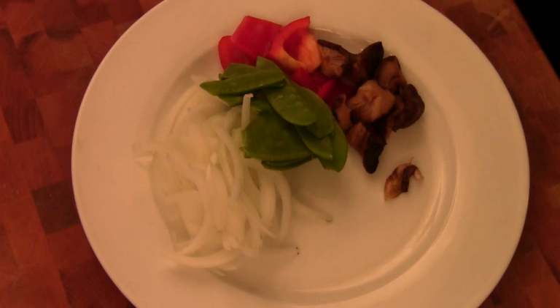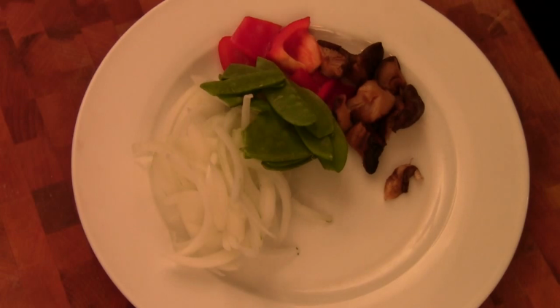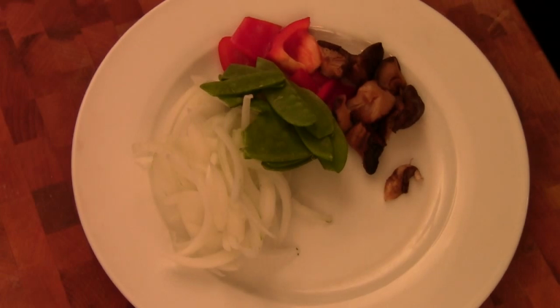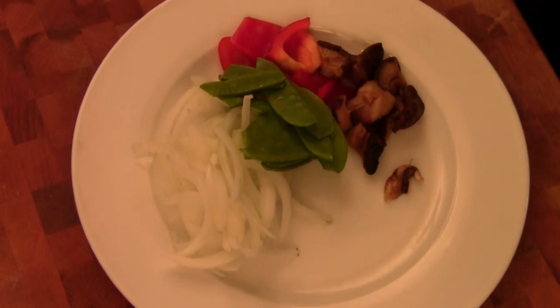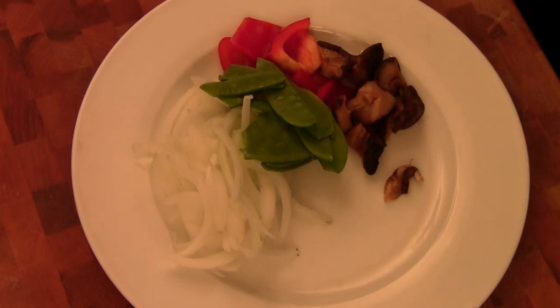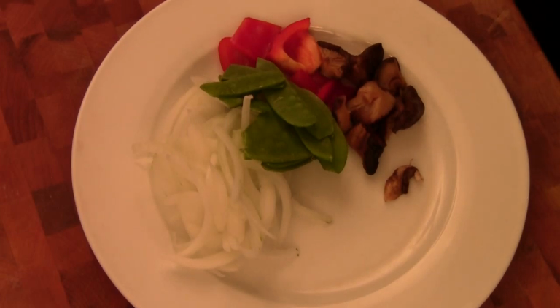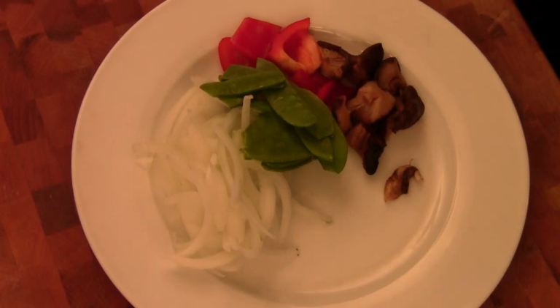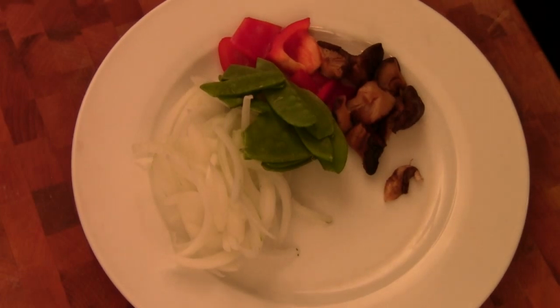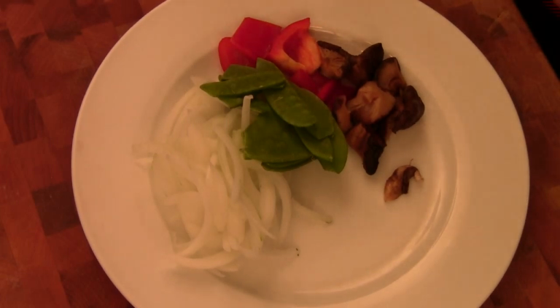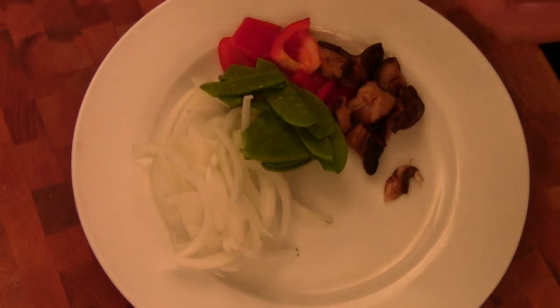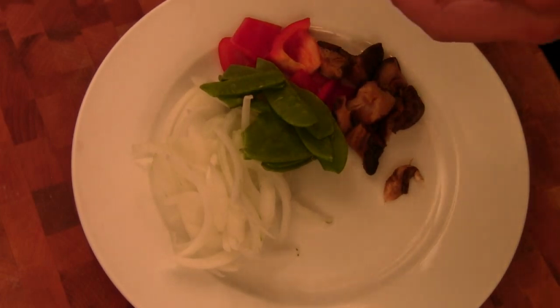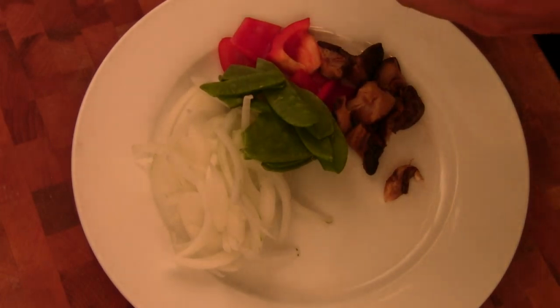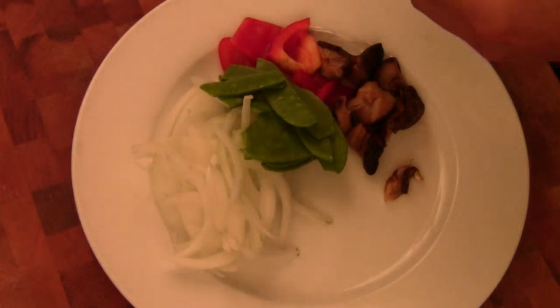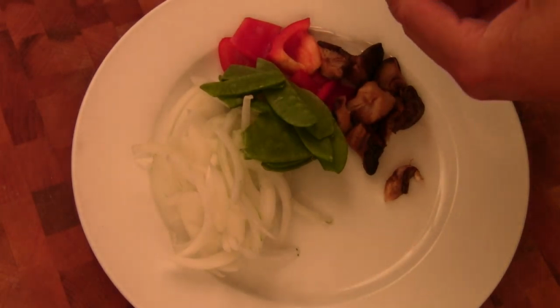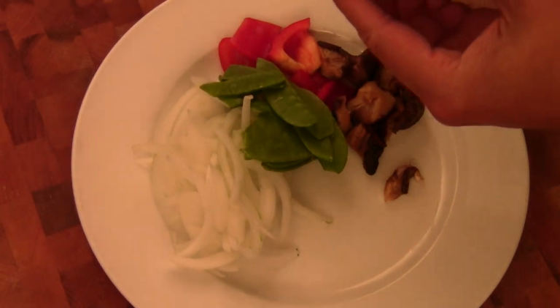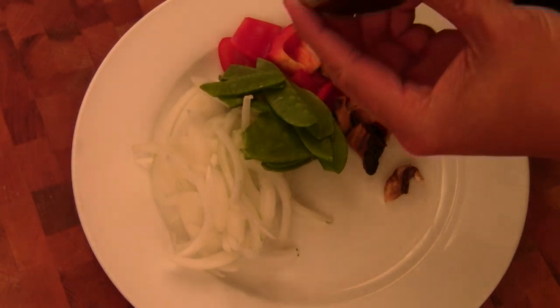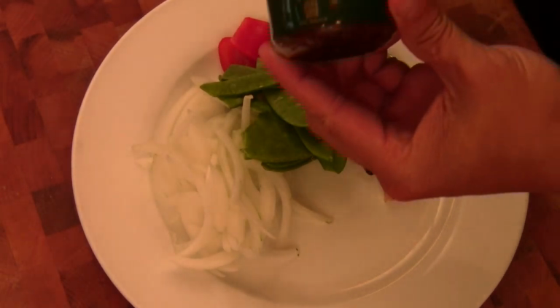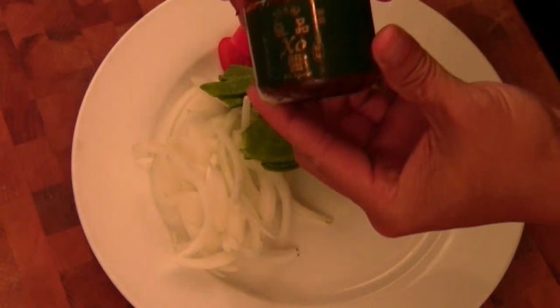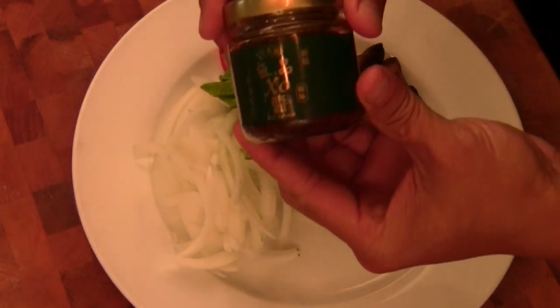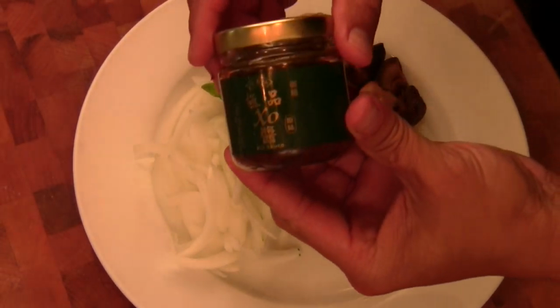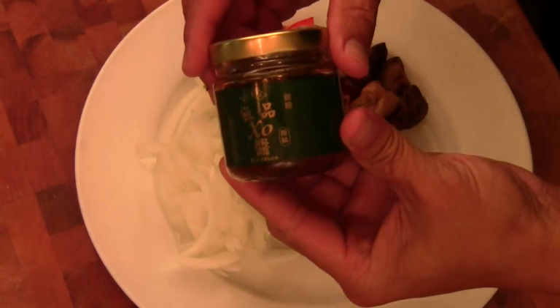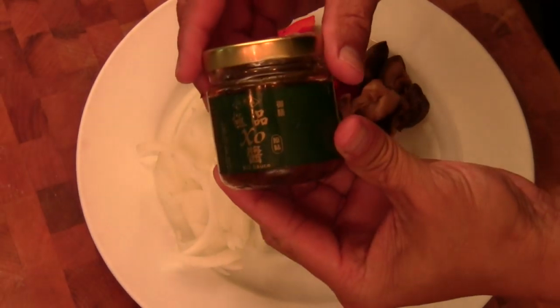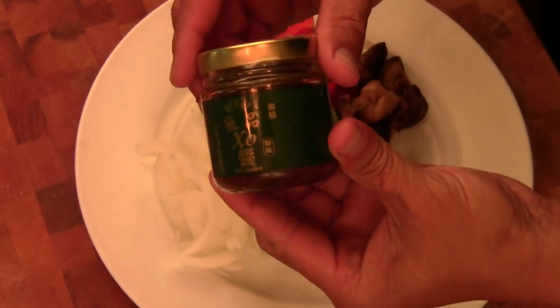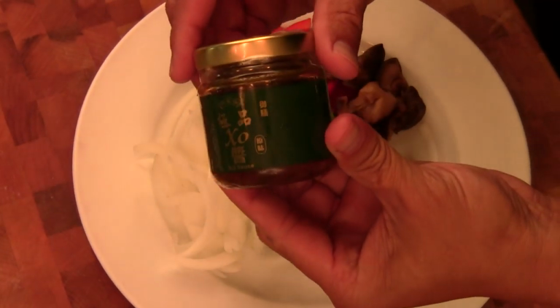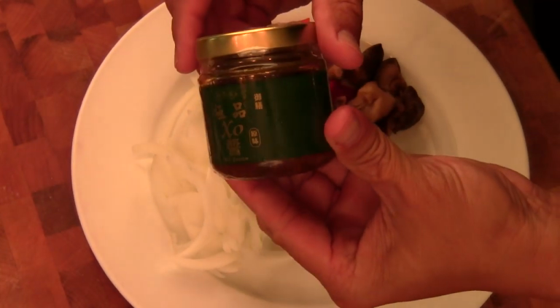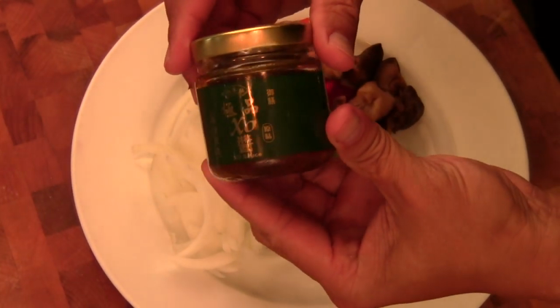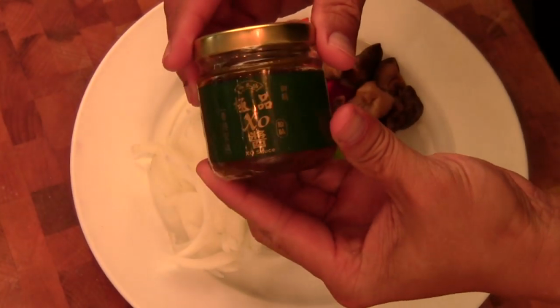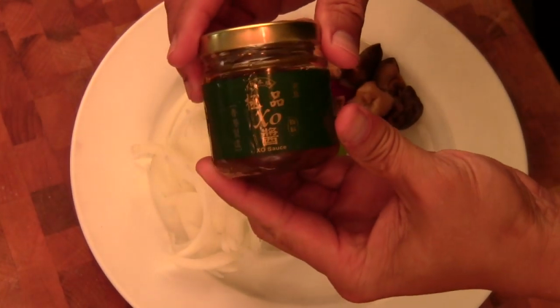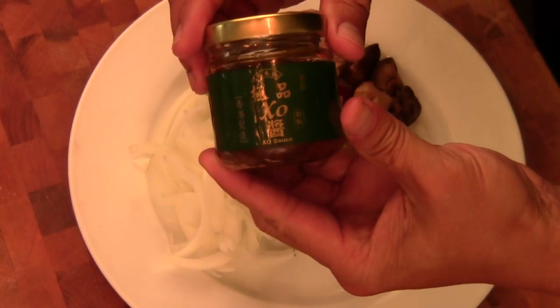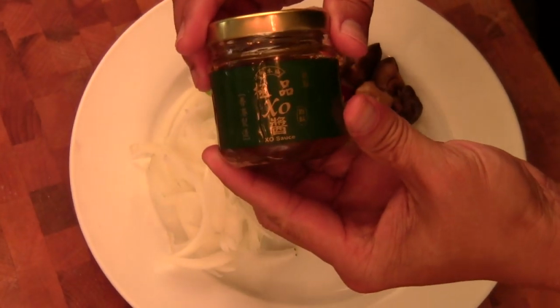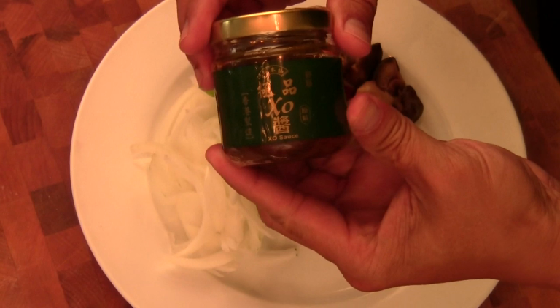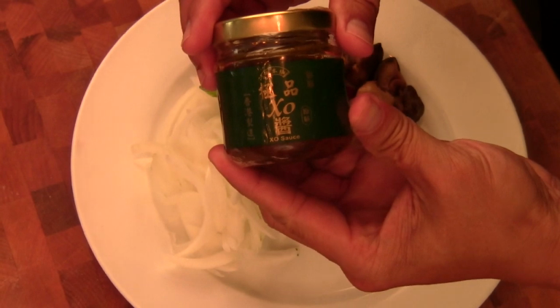Hi, I'm Chef Tom. Today we are making simple stir-fry with the XO sauce.